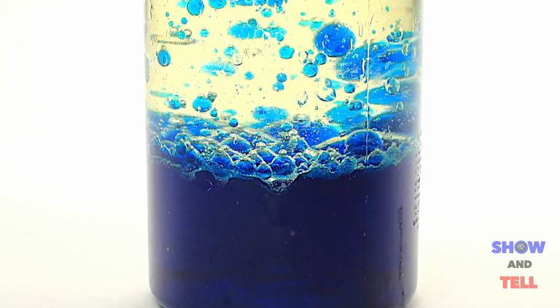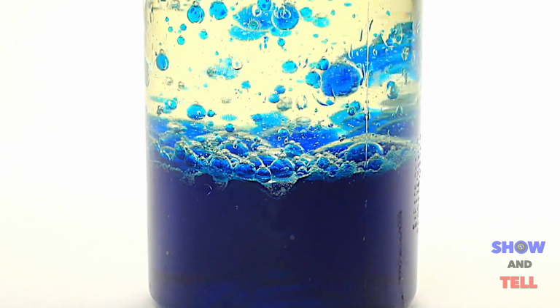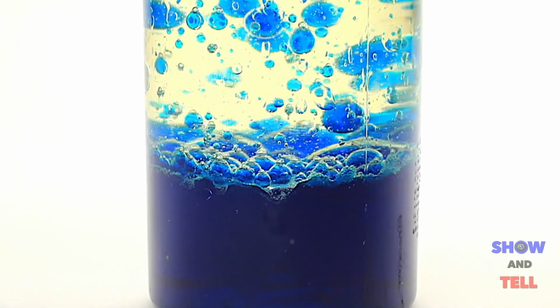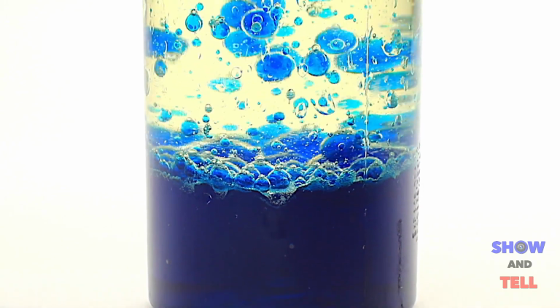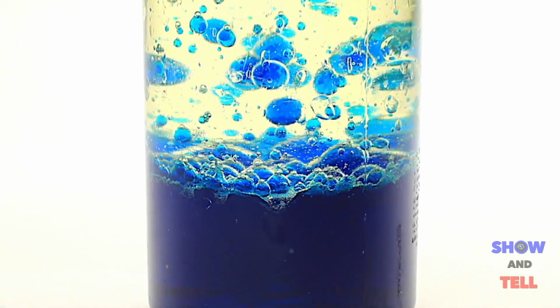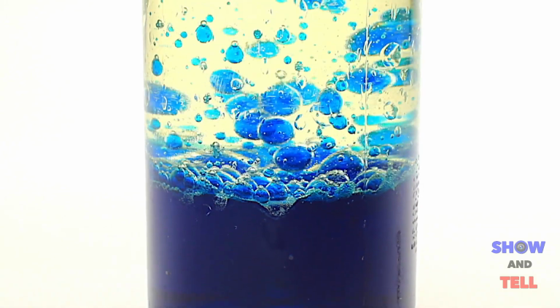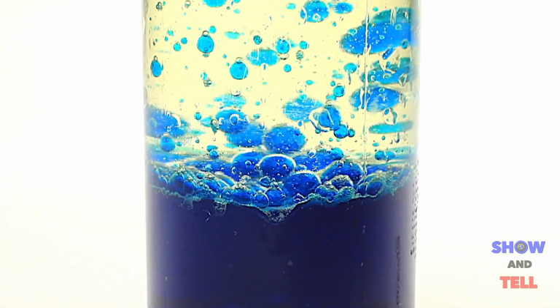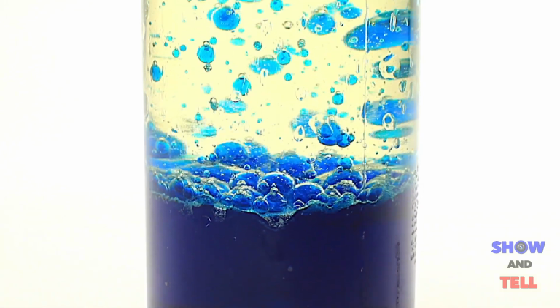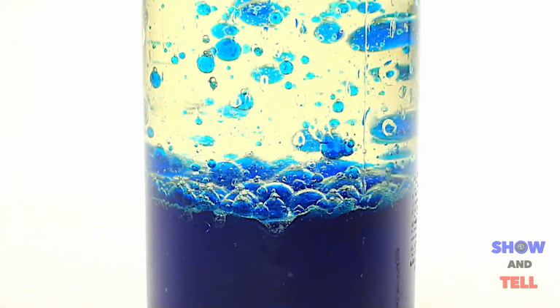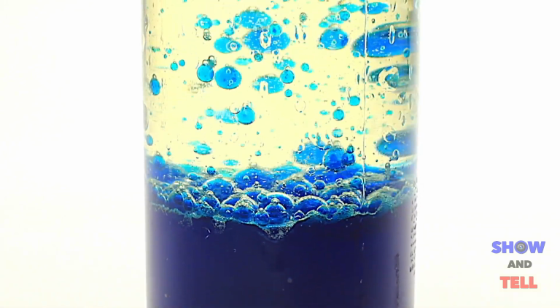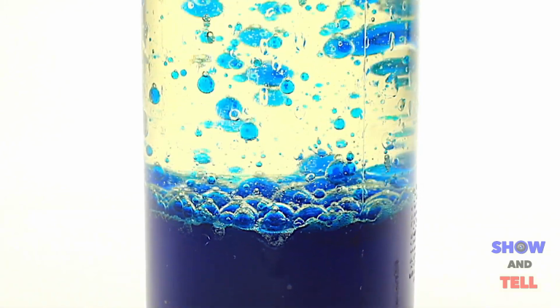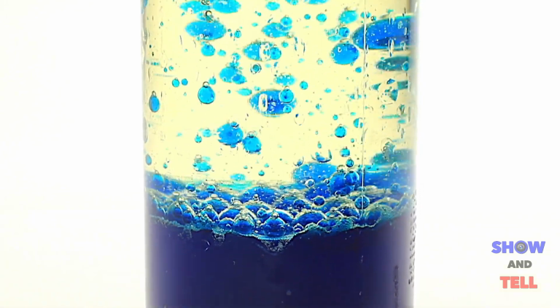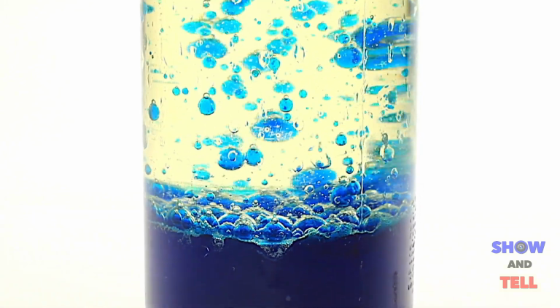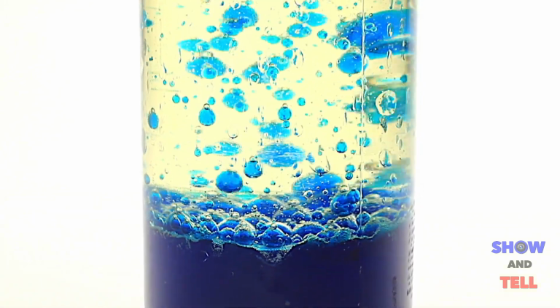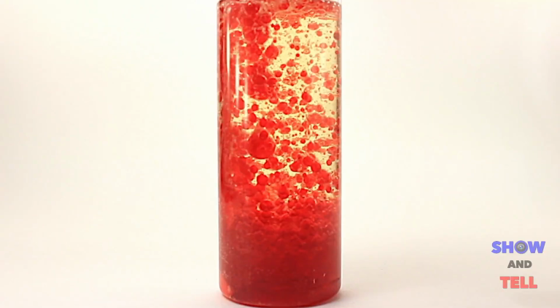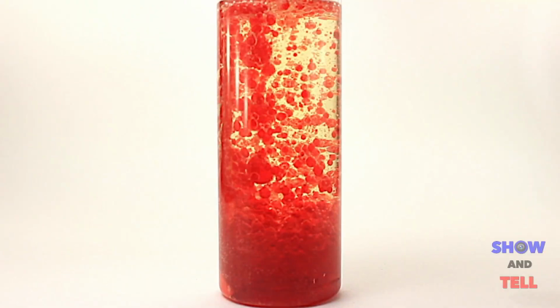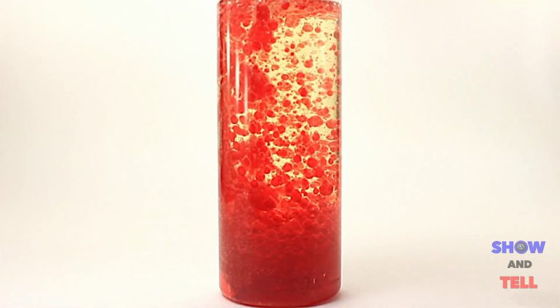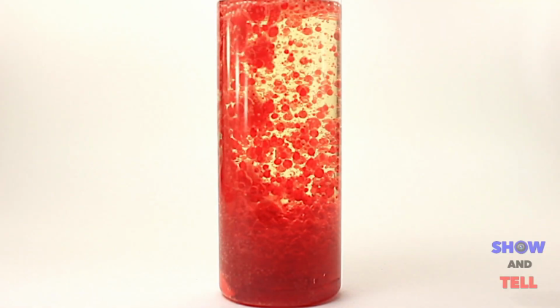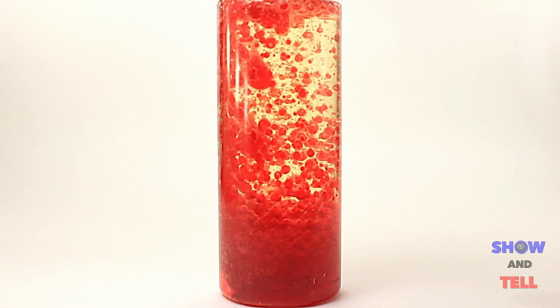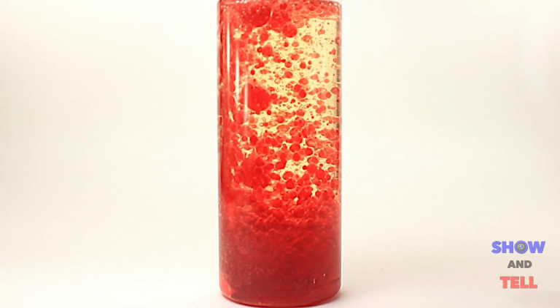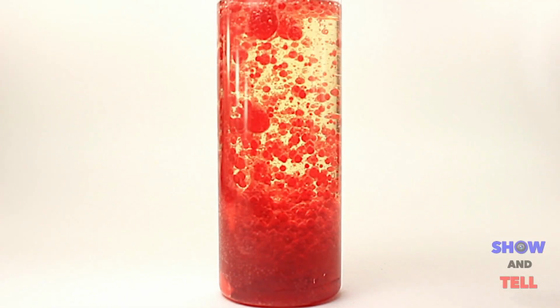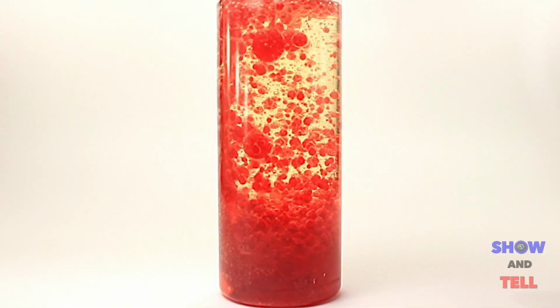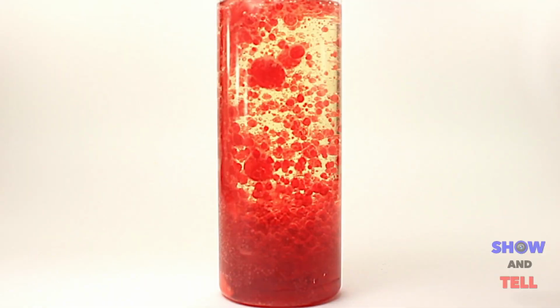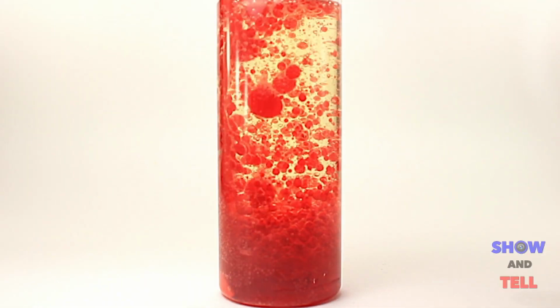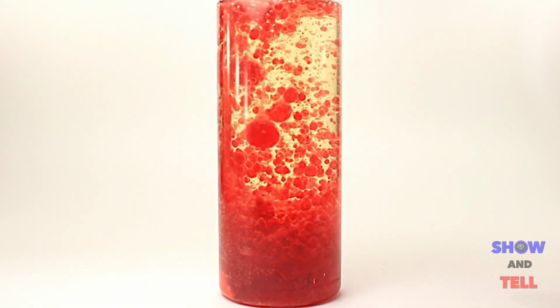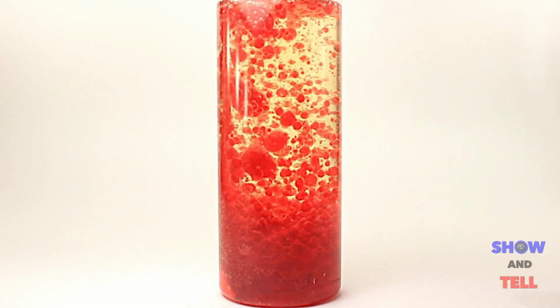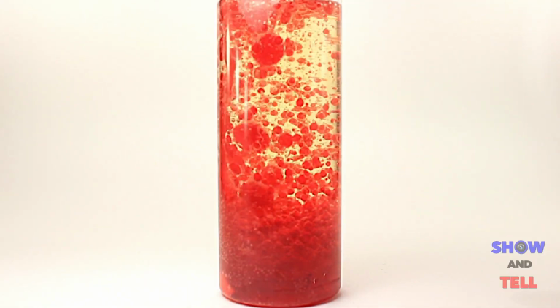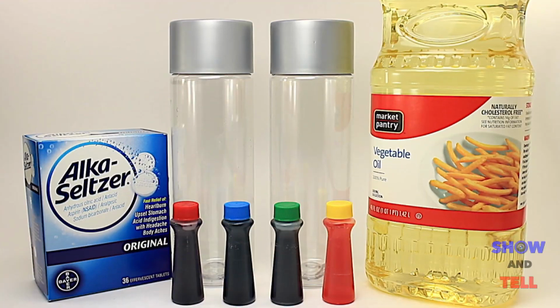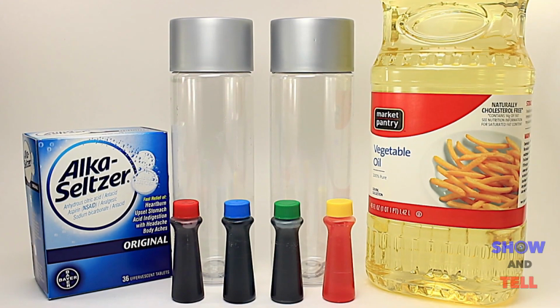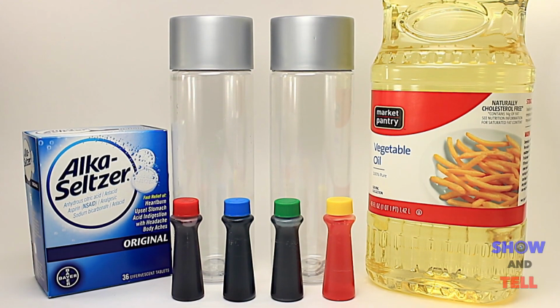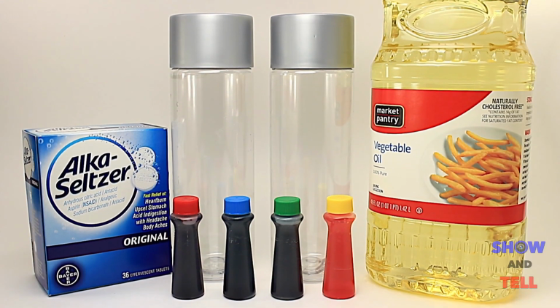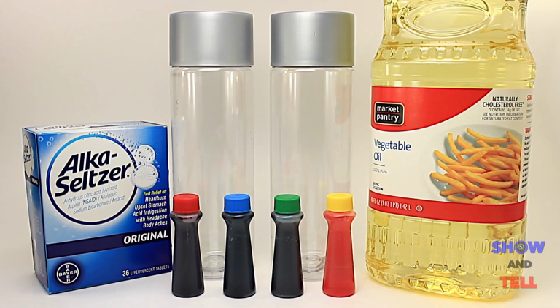Lava lamps are so mesmerizing. Today I'm going to show you how you can make your very own lava lamp with just a few simple ingredients.